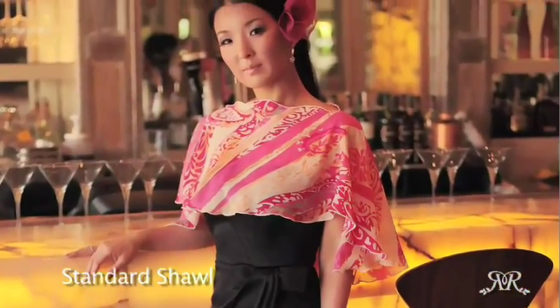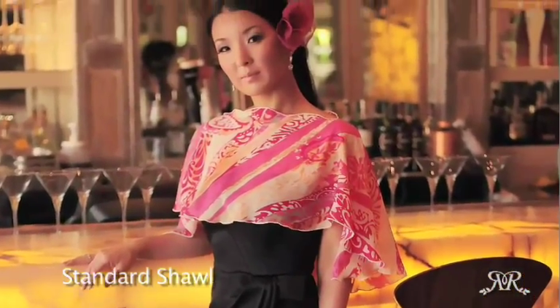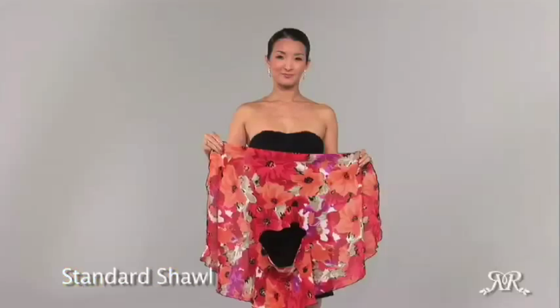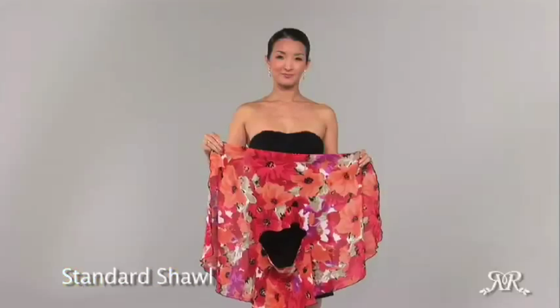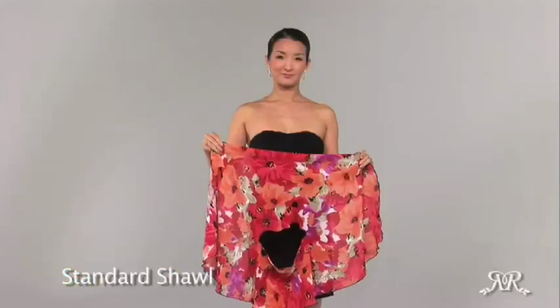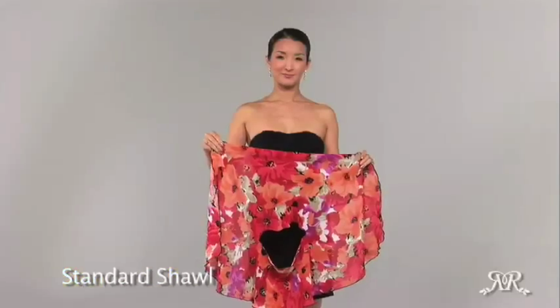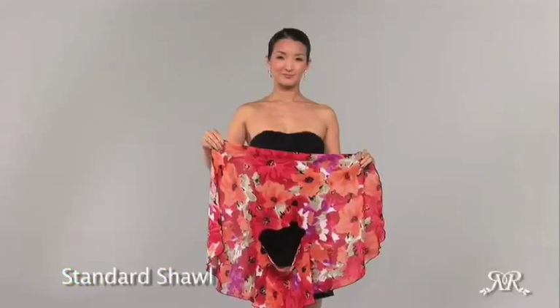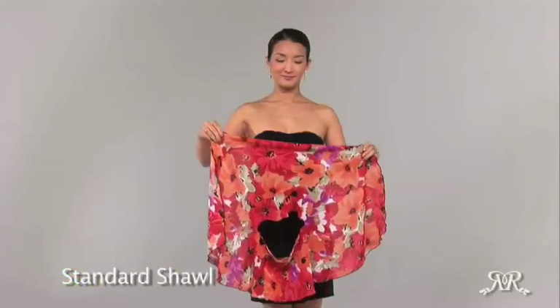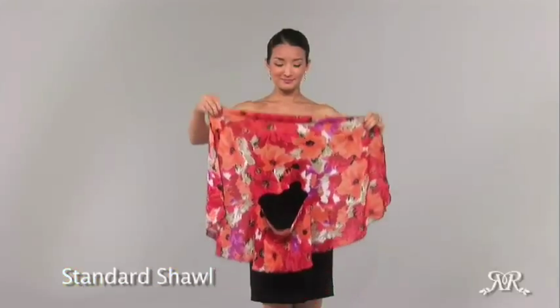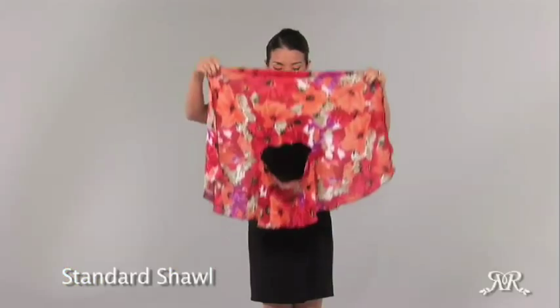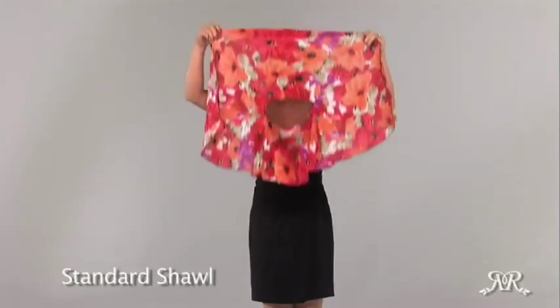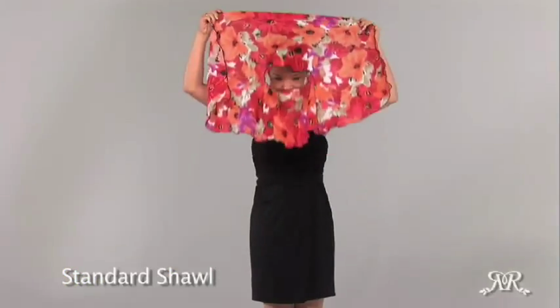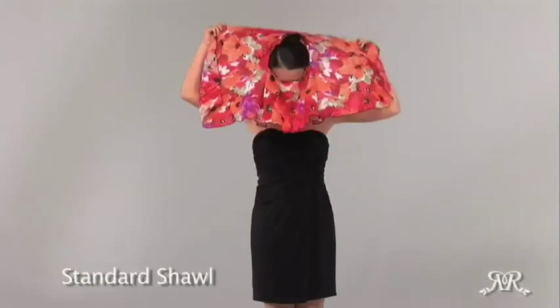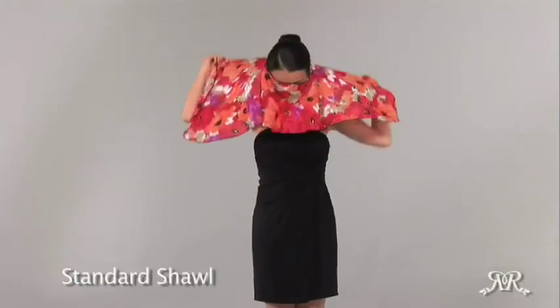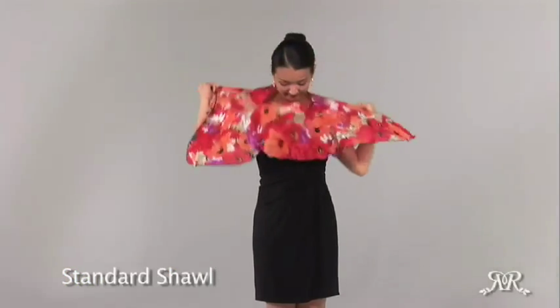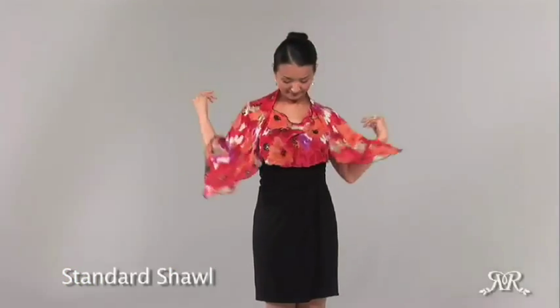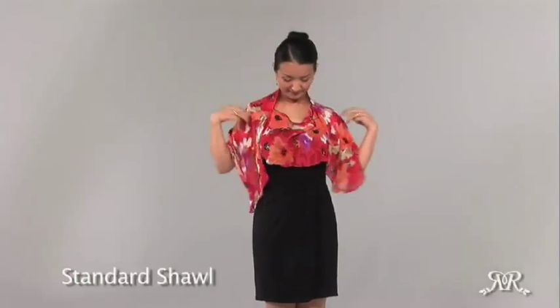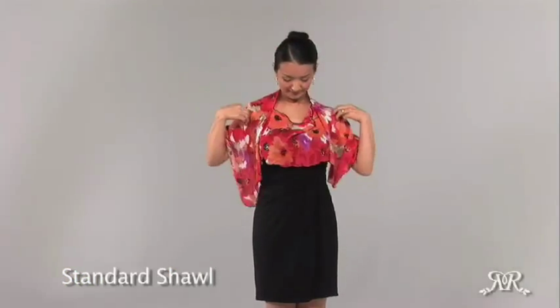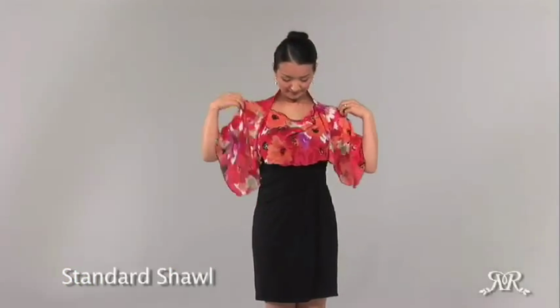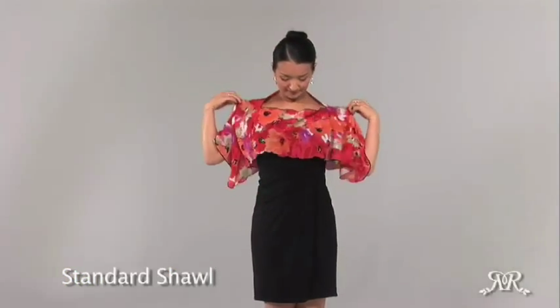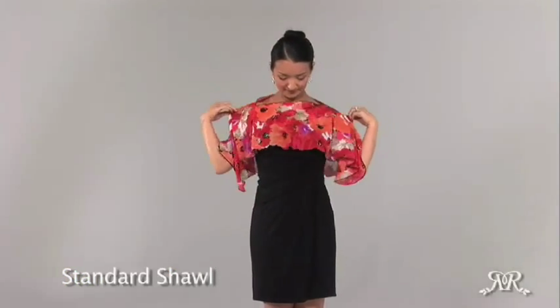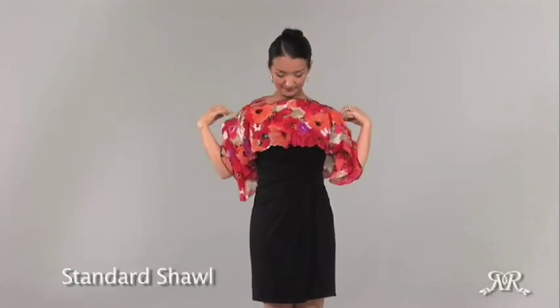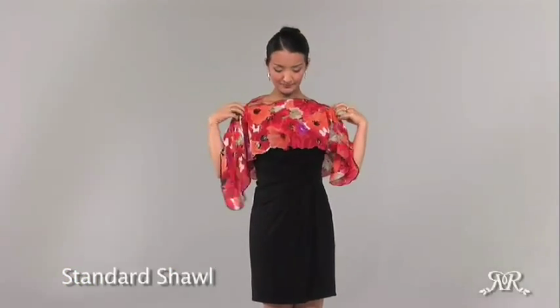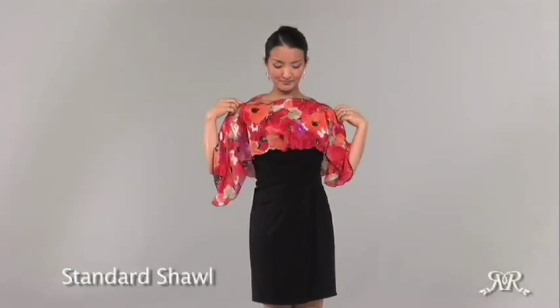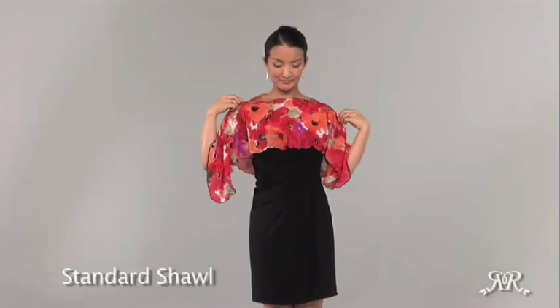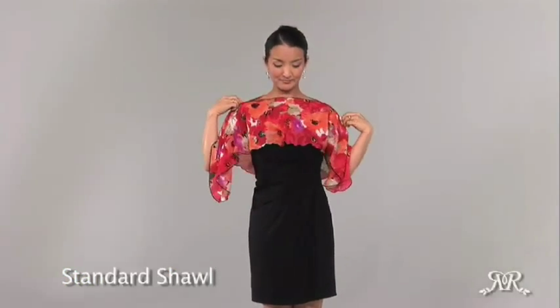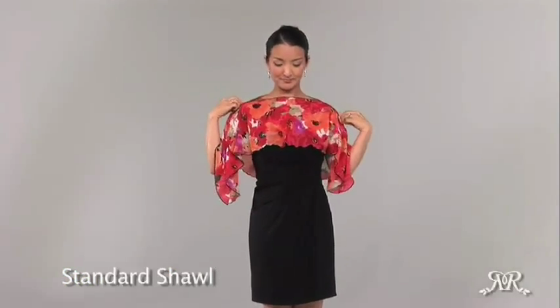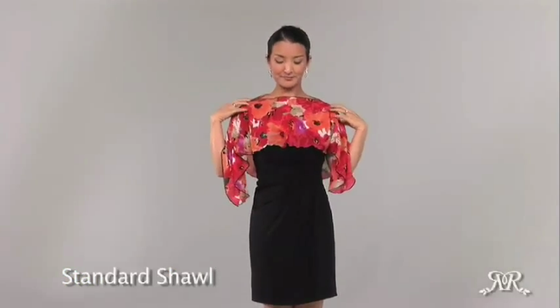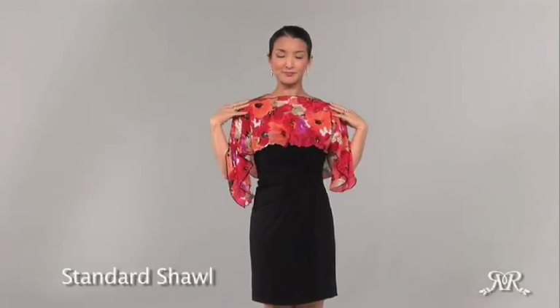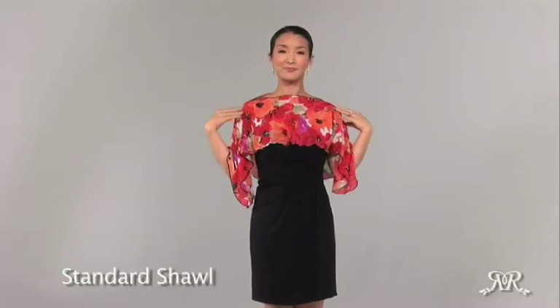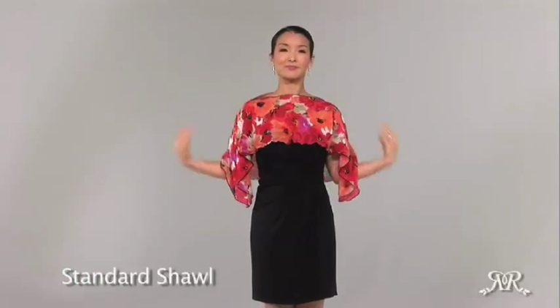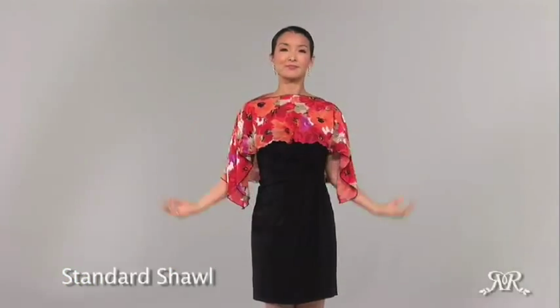For this look, pull the piros over your head with the short side facing forward.